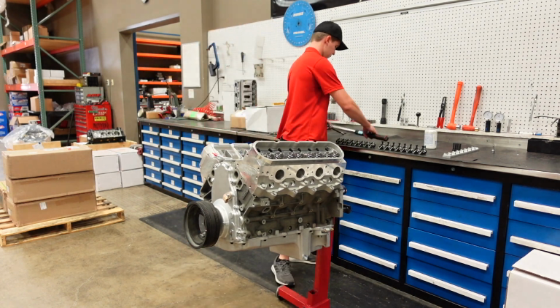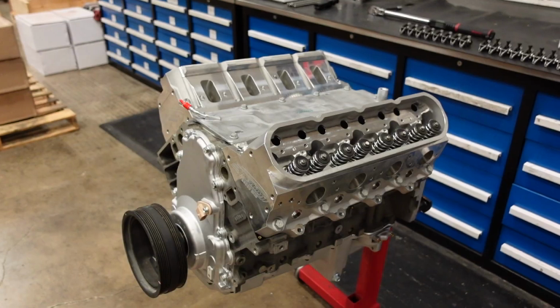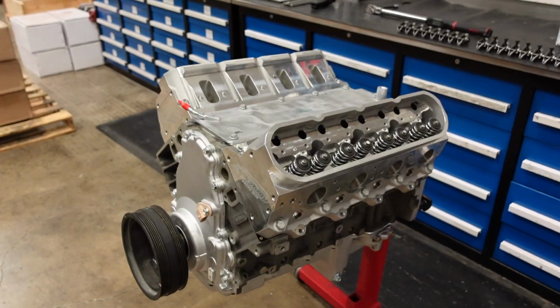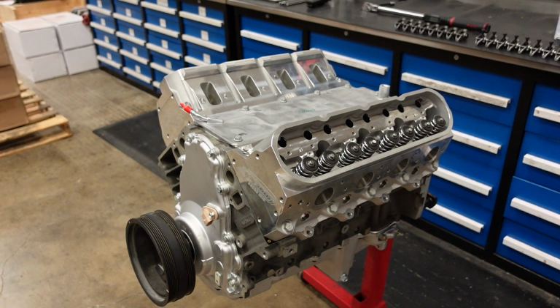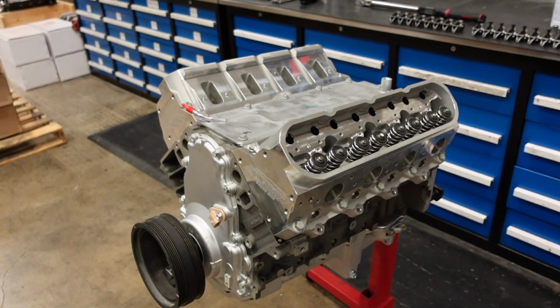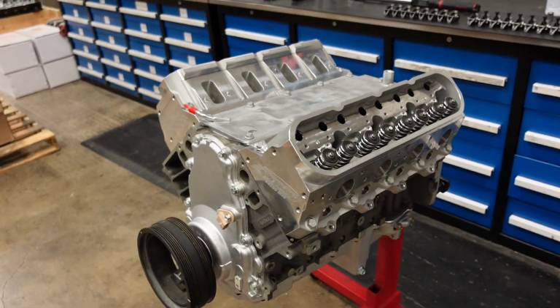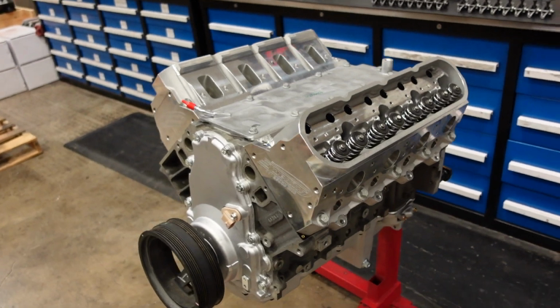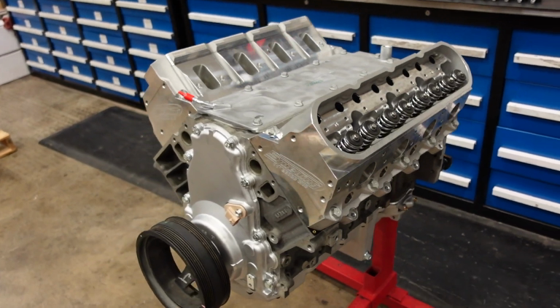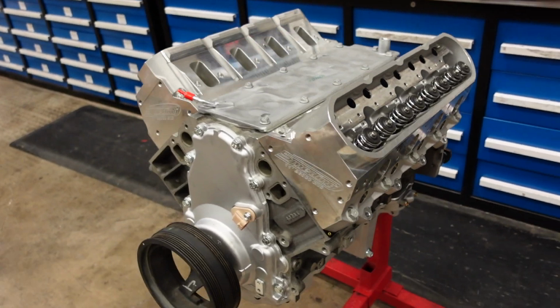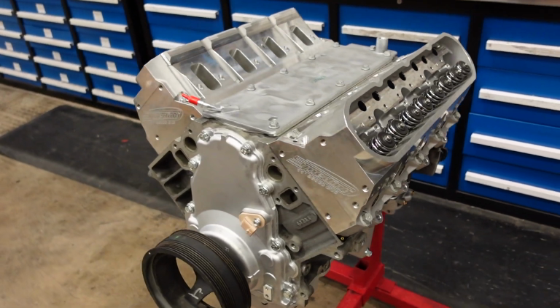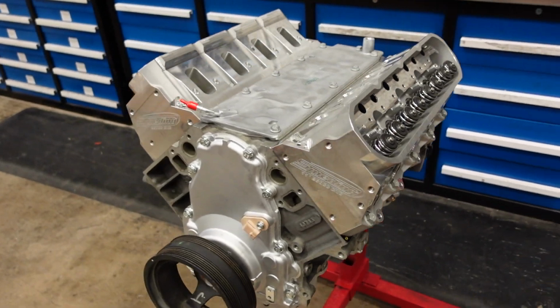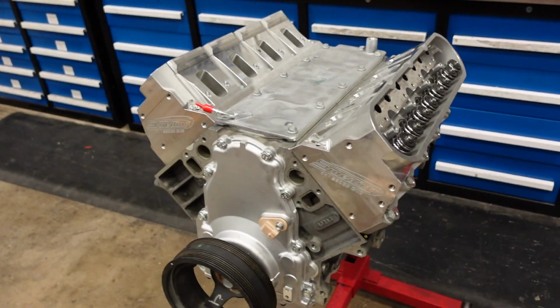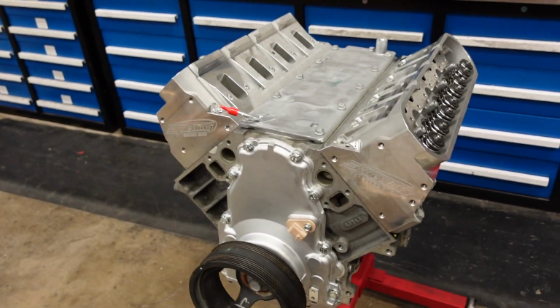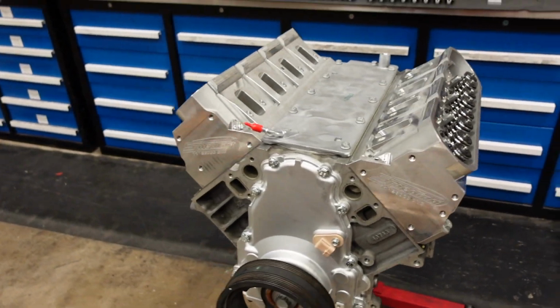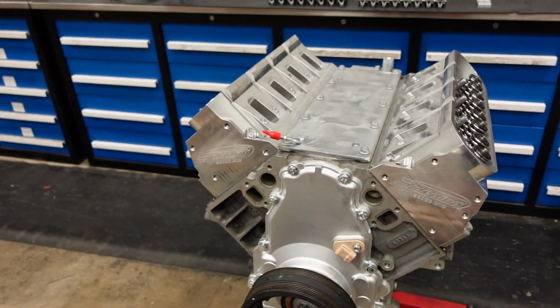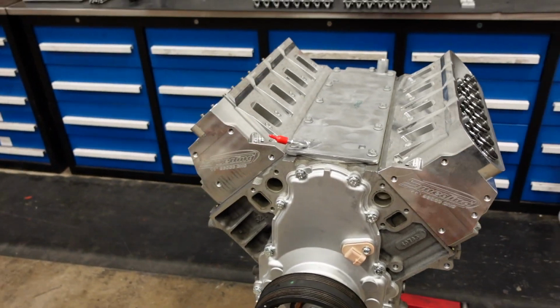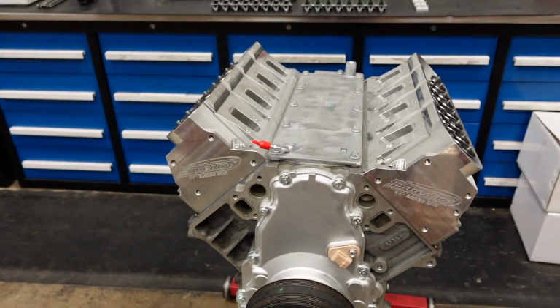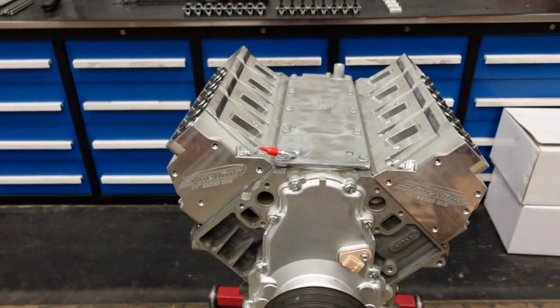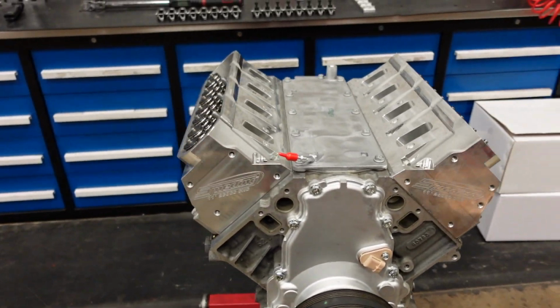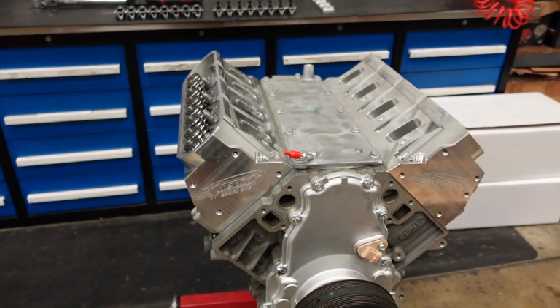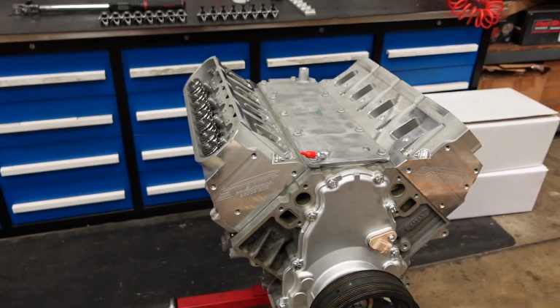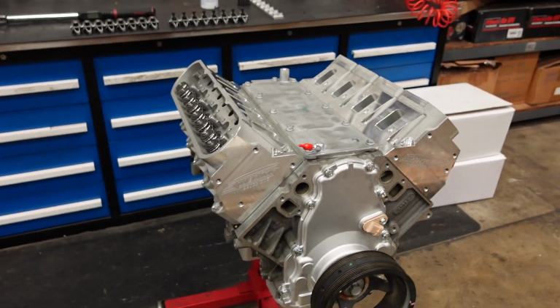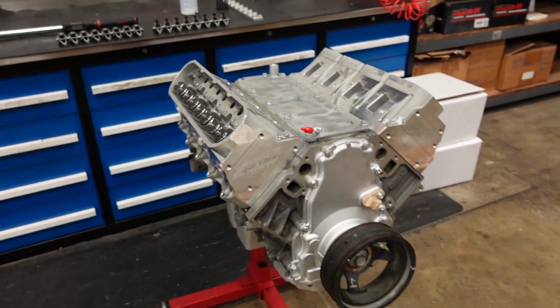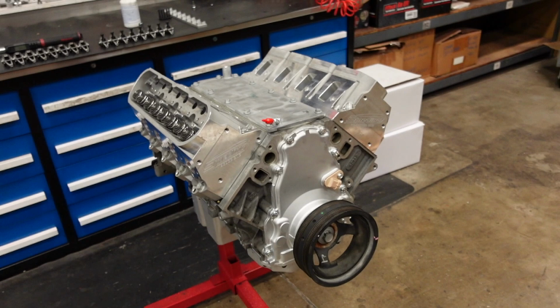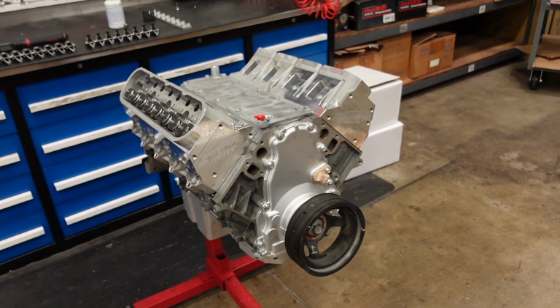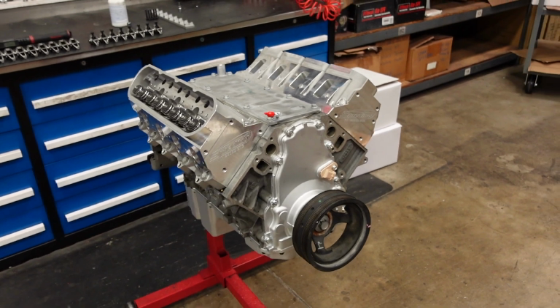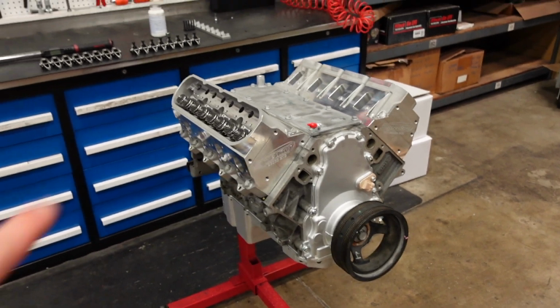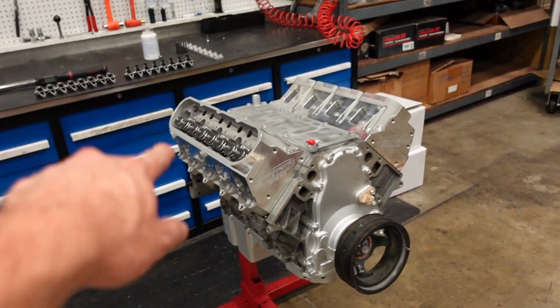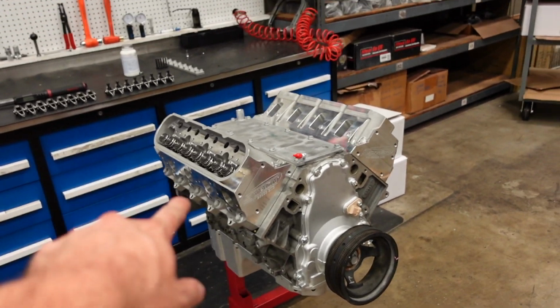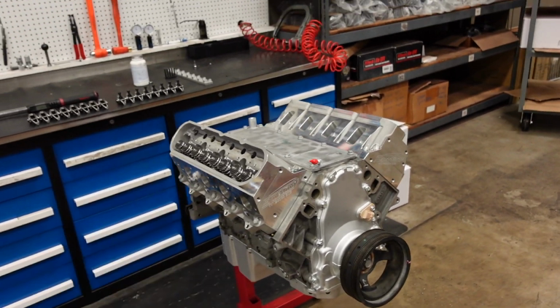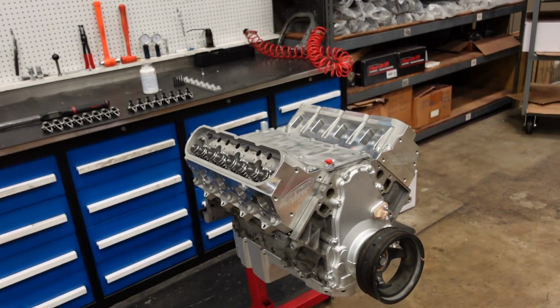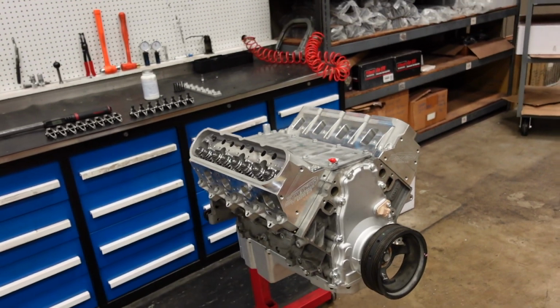The cylinder heads are now installed, and it is starting to look more and more like a complete engine. Next up, rocker arms.